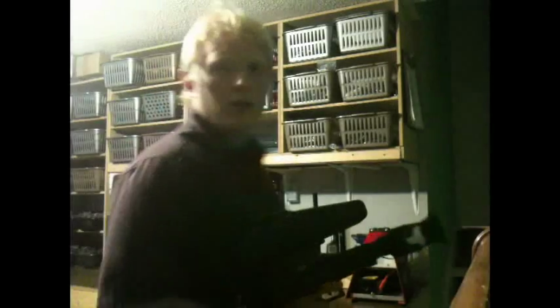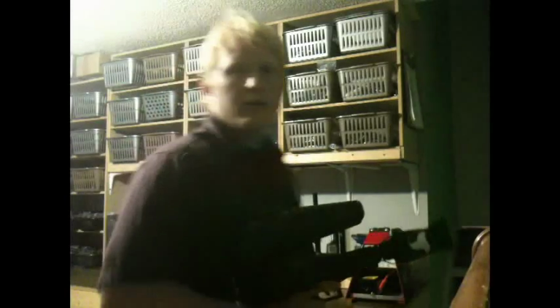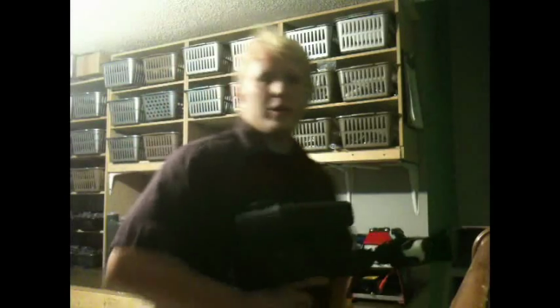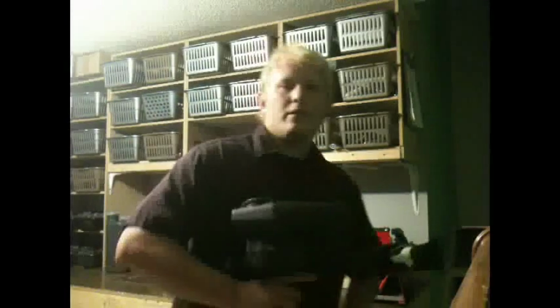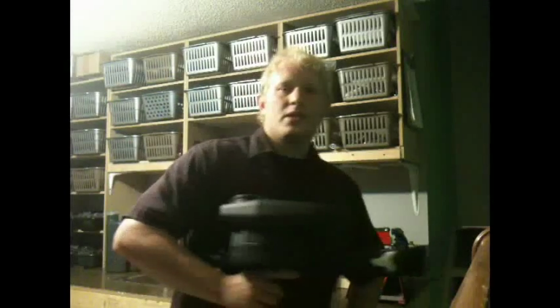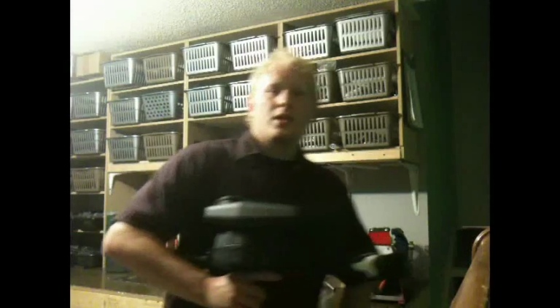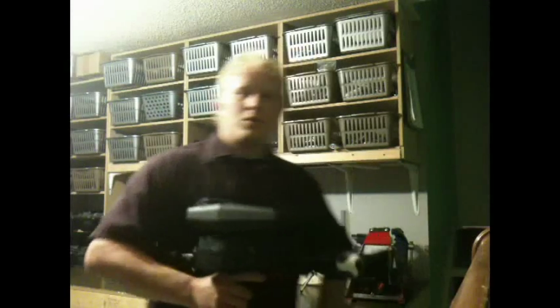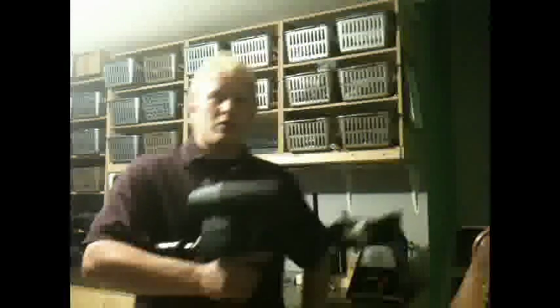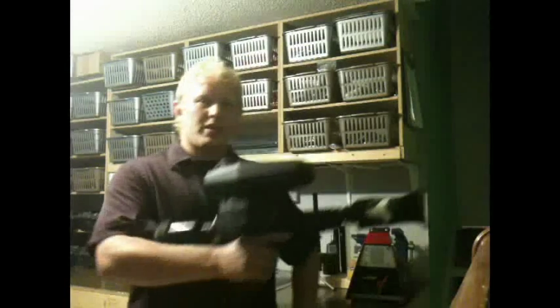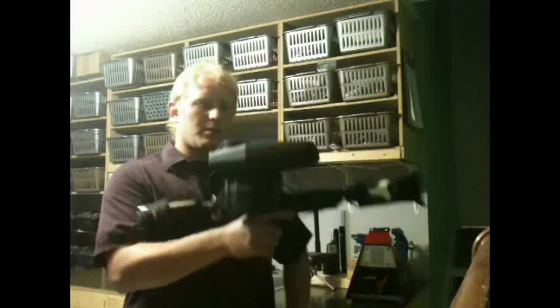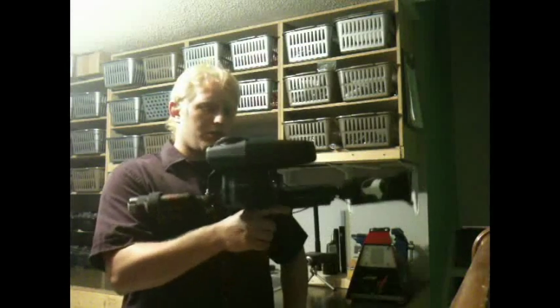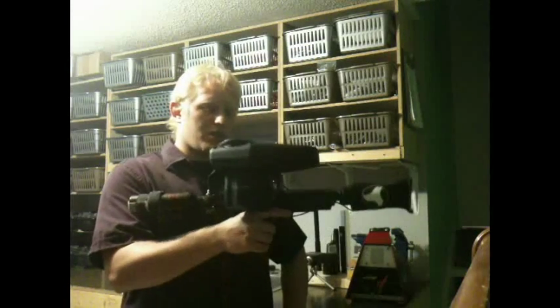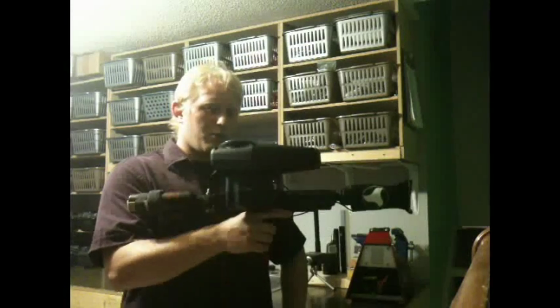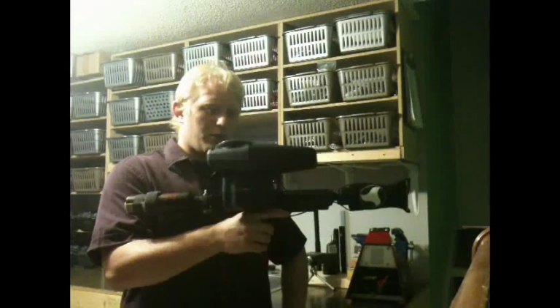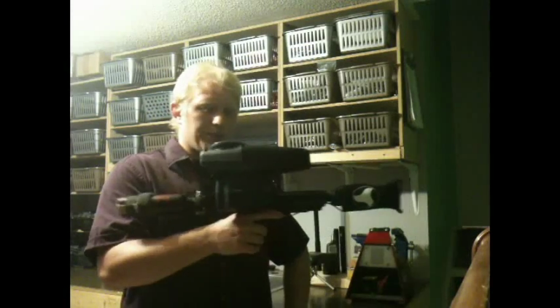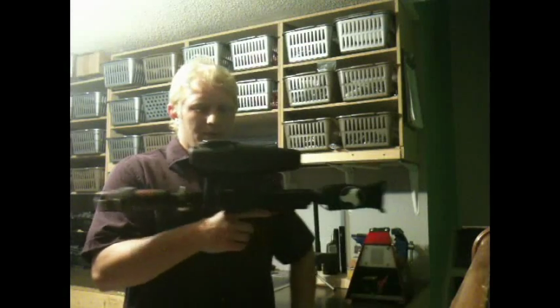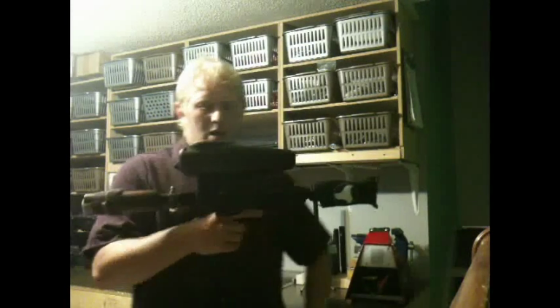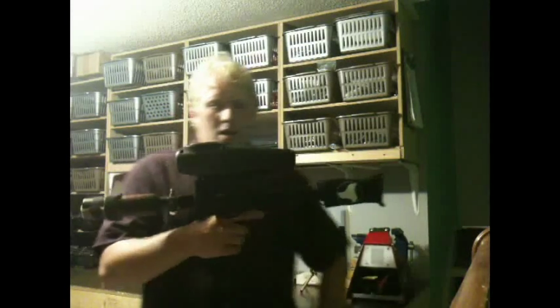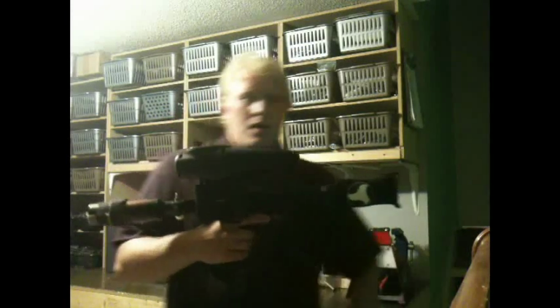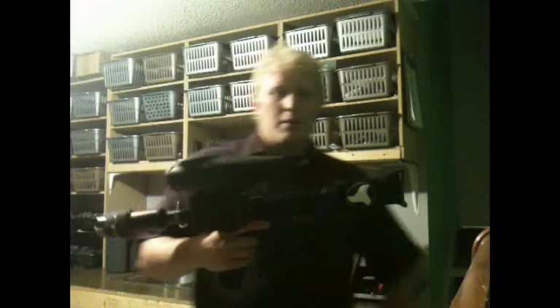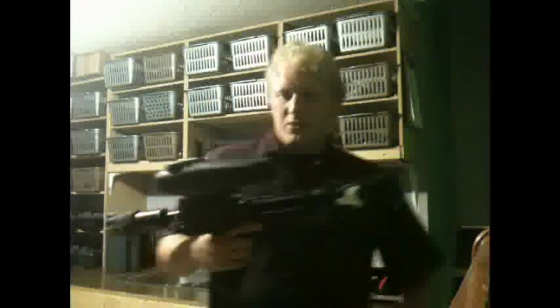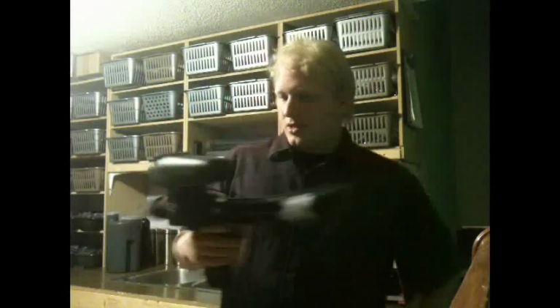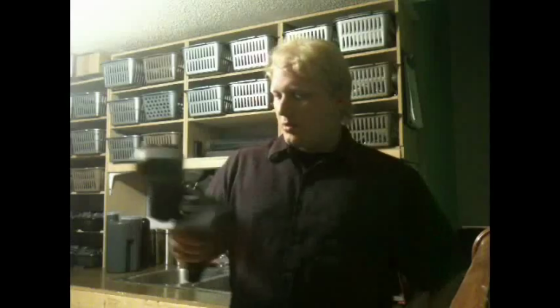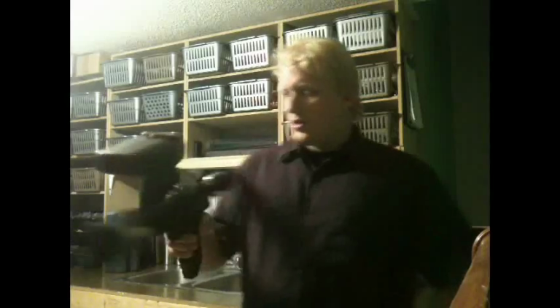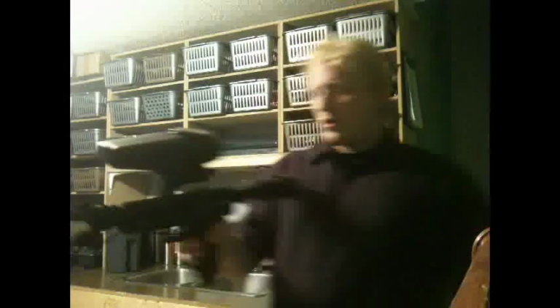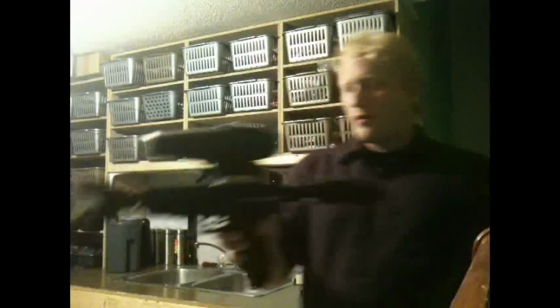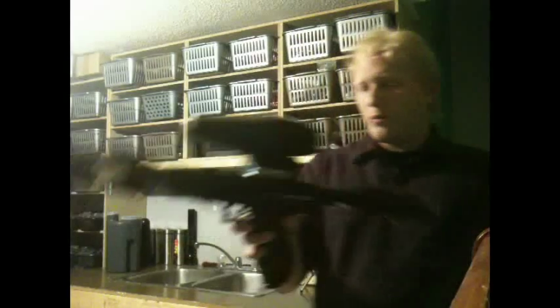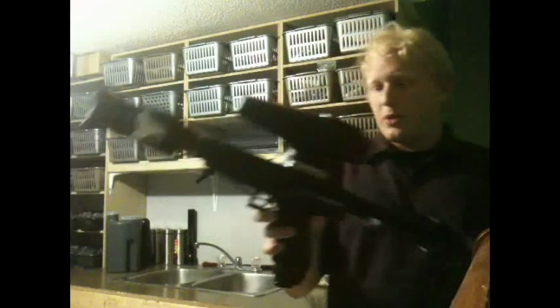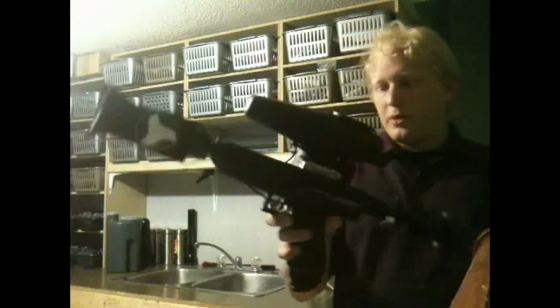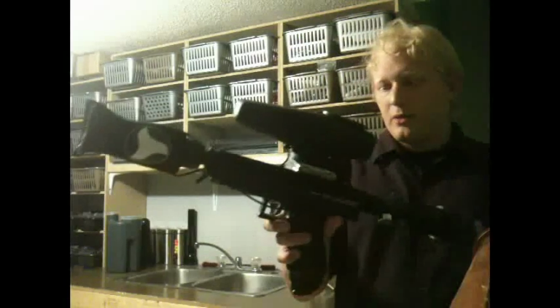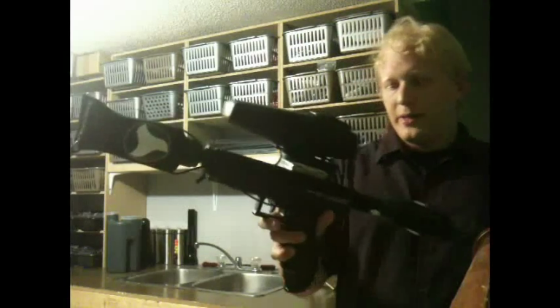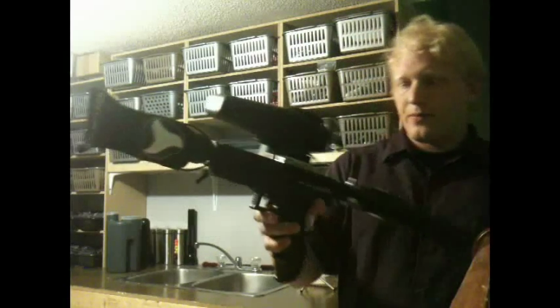Hi everybody. I'm intending to be shooting my Tiberius 9.1. I'm just going to be showing off the rip clip a little bit.